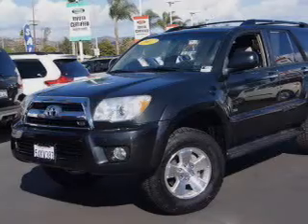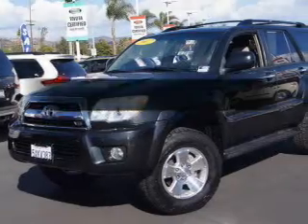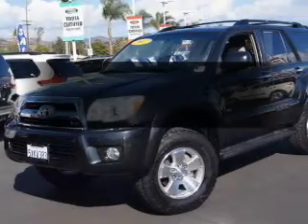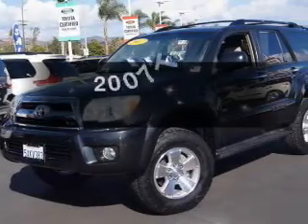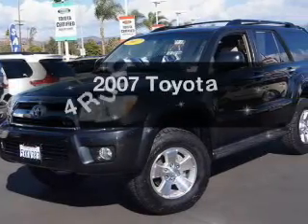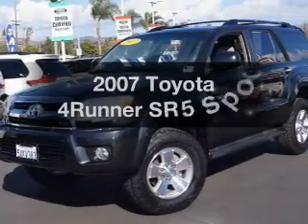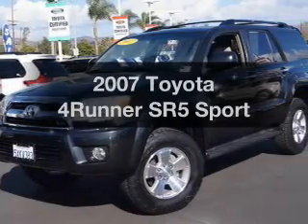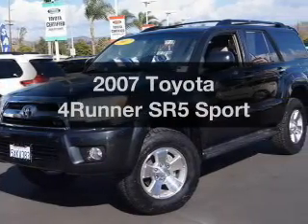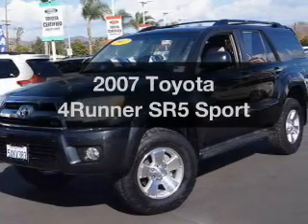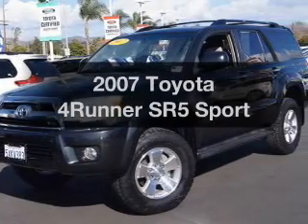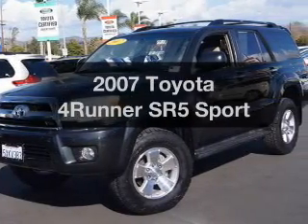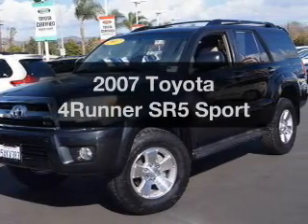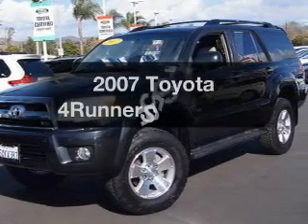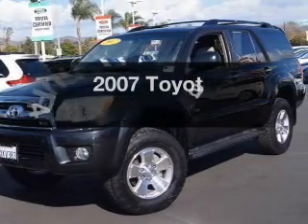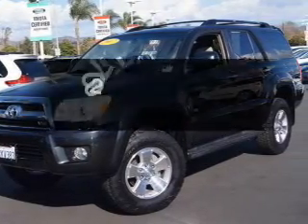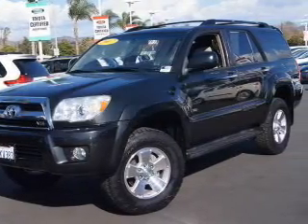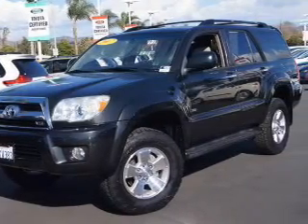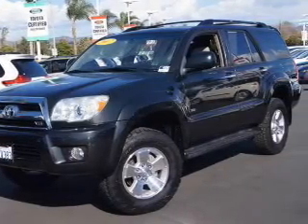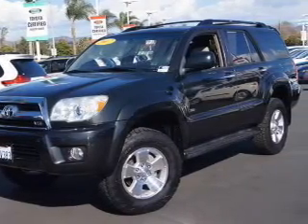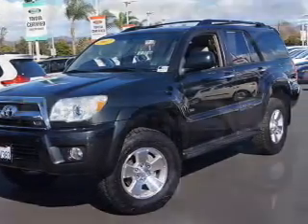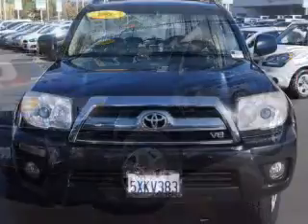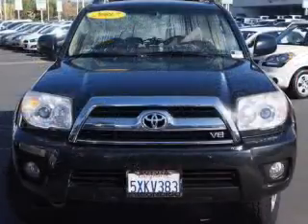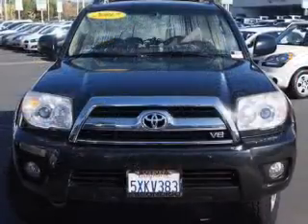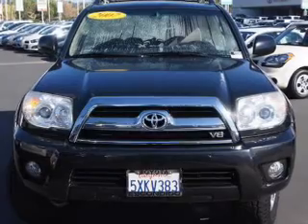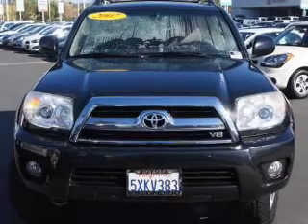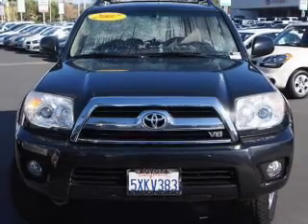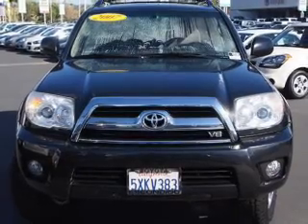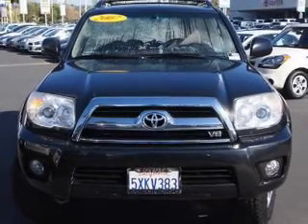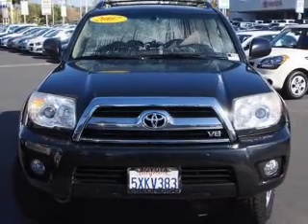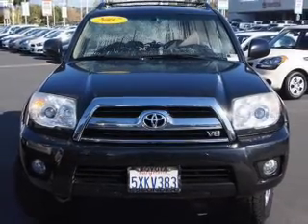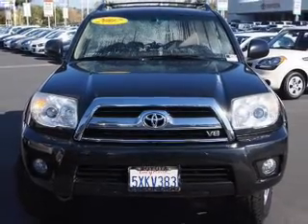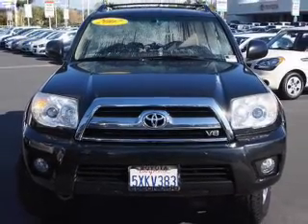Get noticed in this 2007 Toyota 4Runner. Everything you need under one roof with this great vehicle.